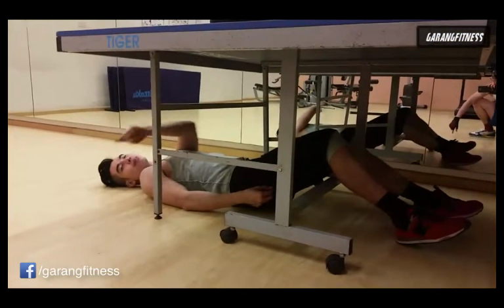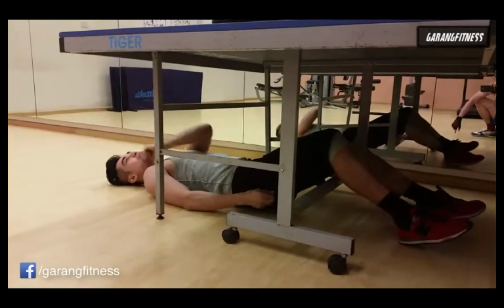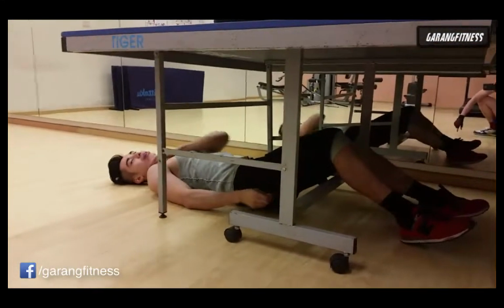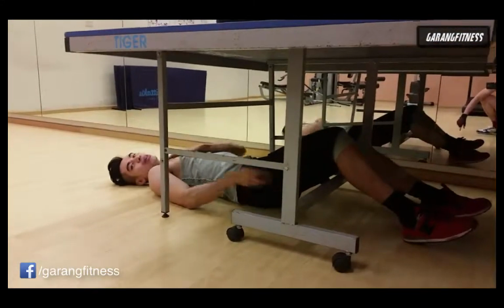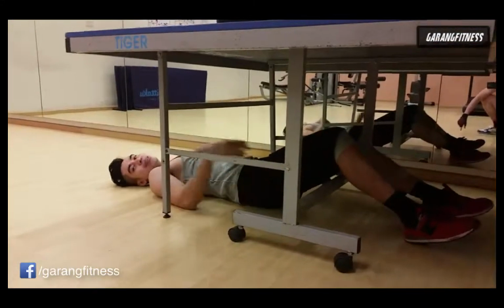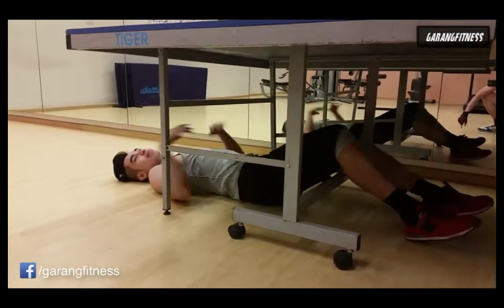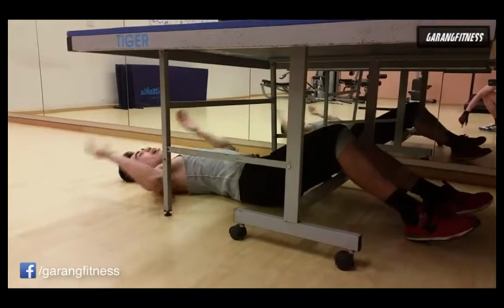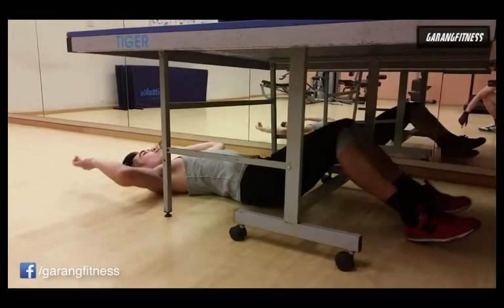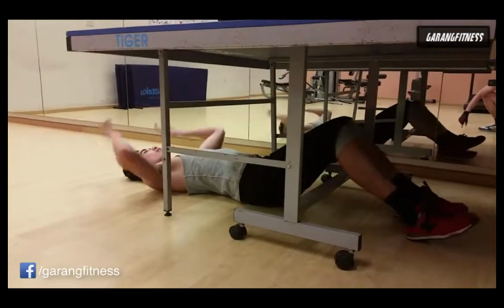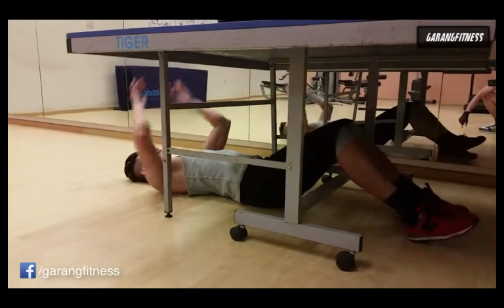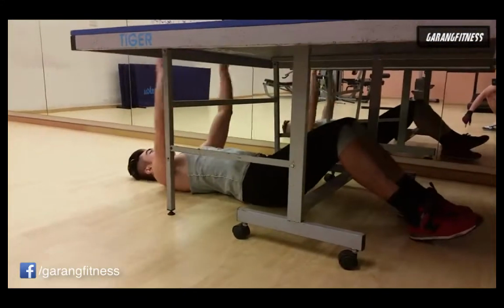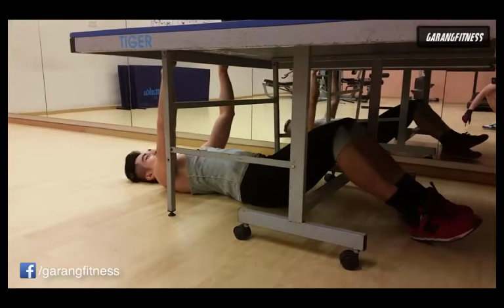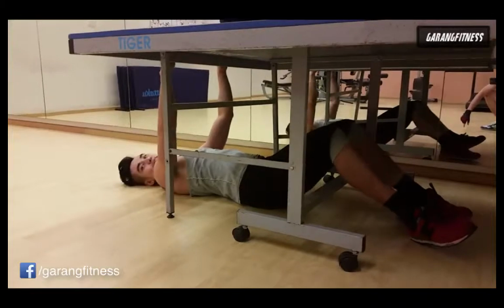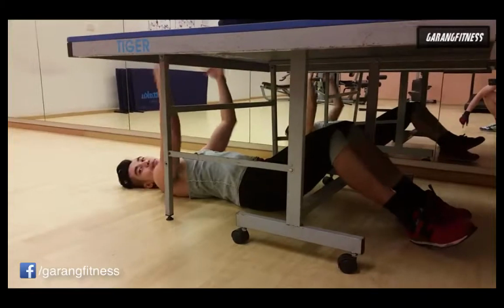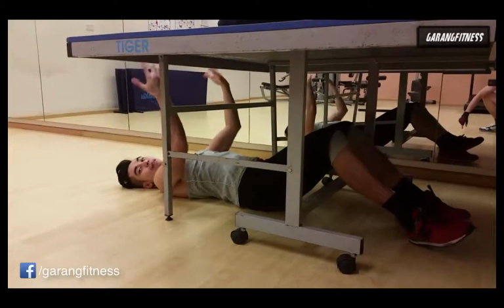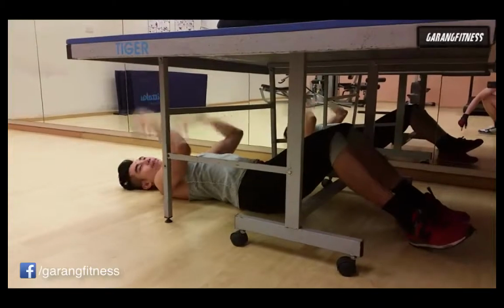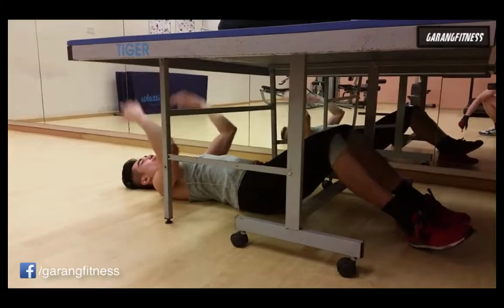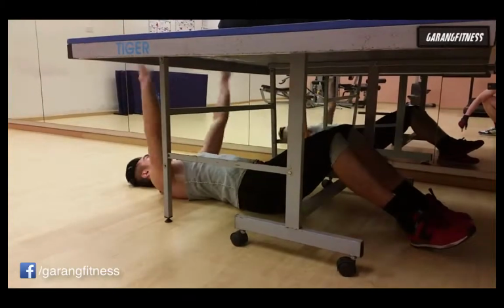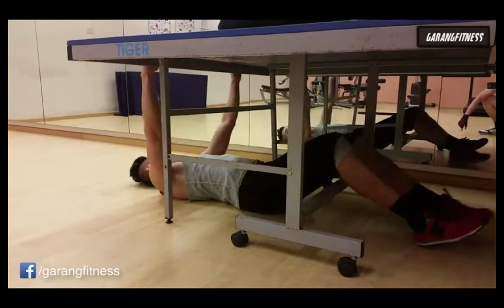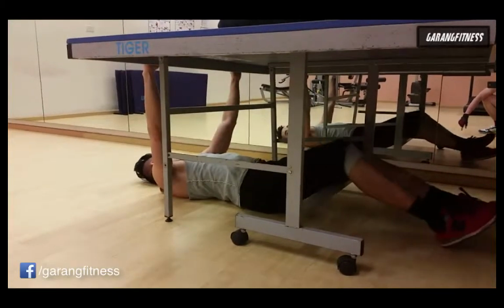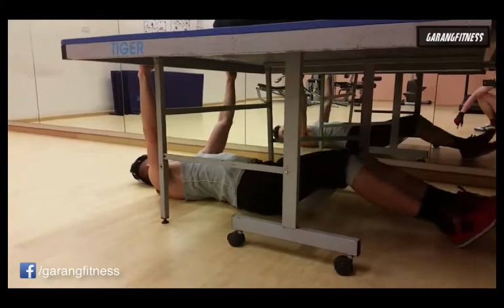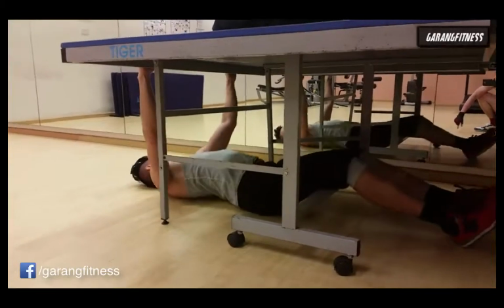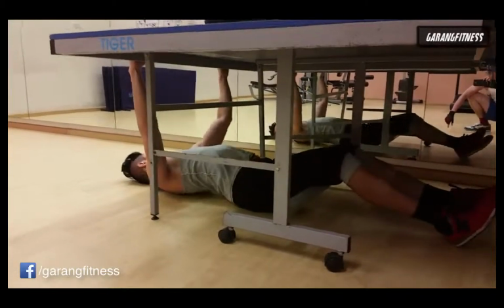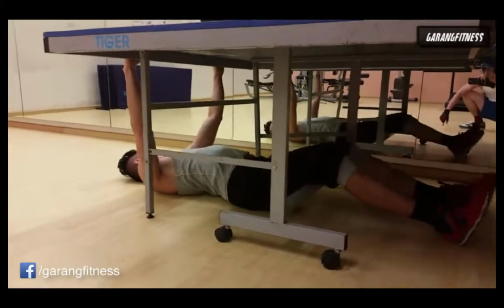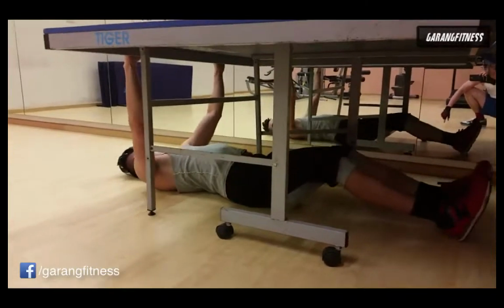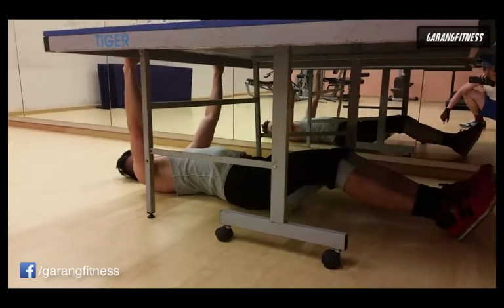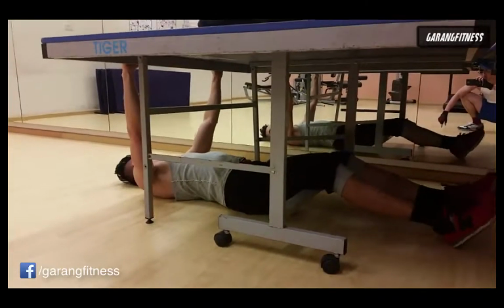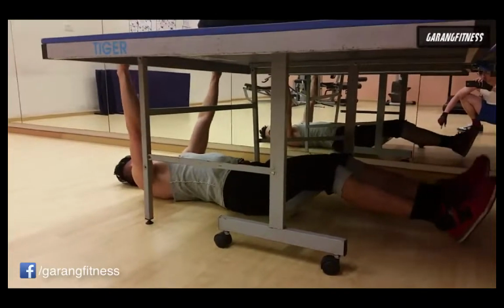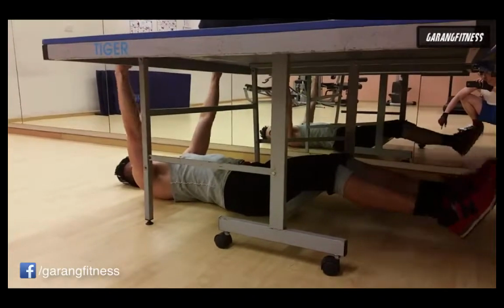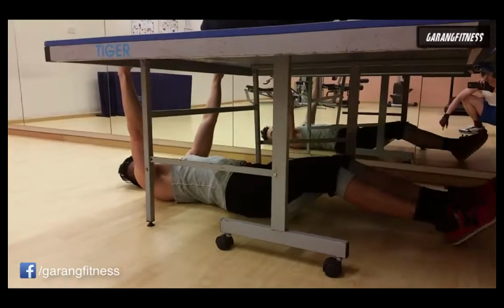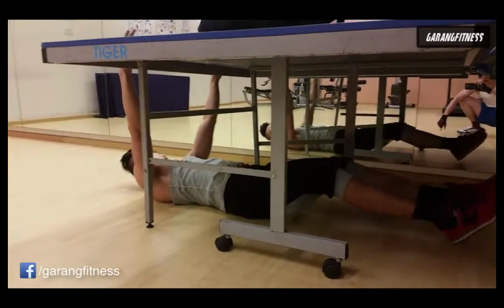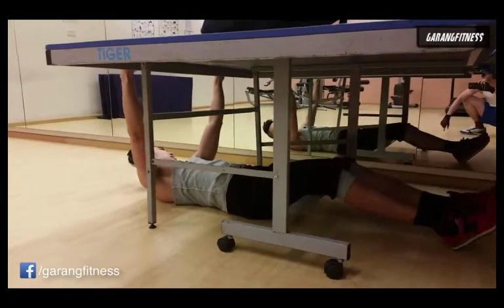Make sure you're careful — the table might fall on you. Disasters do happen.